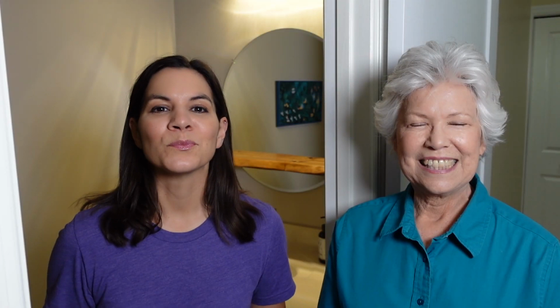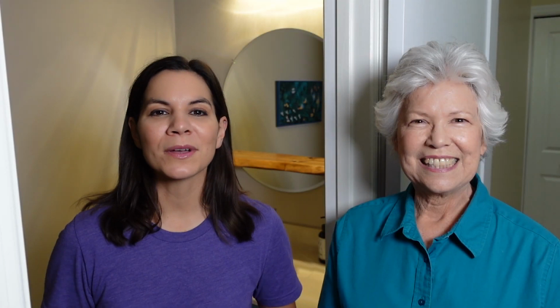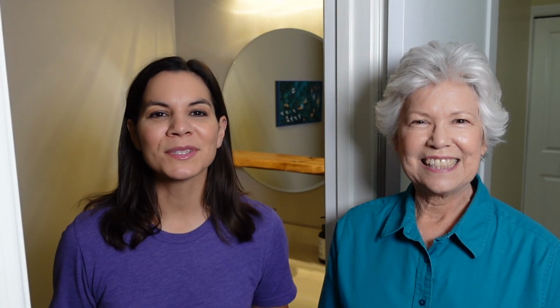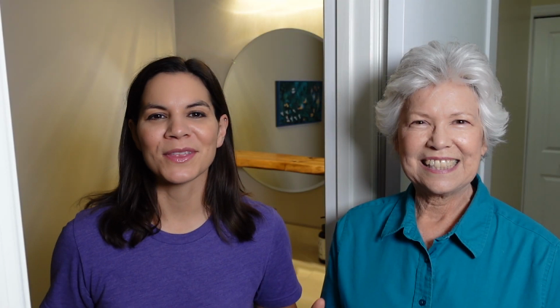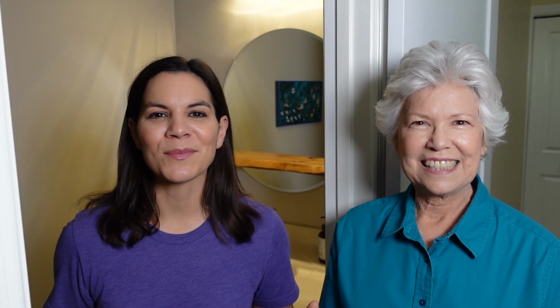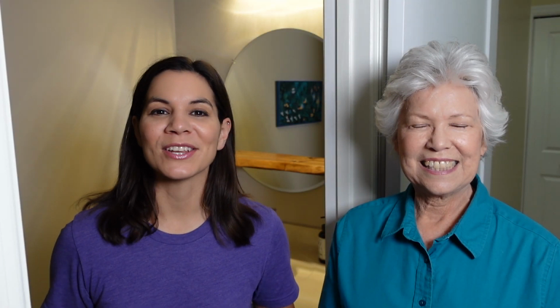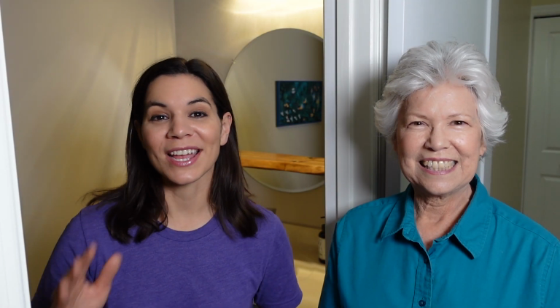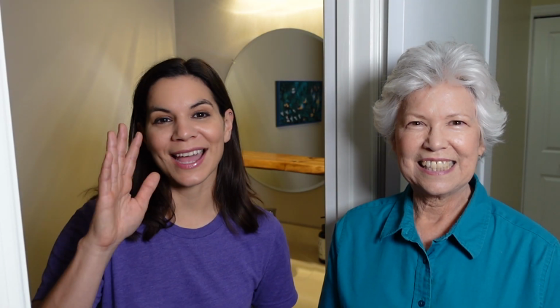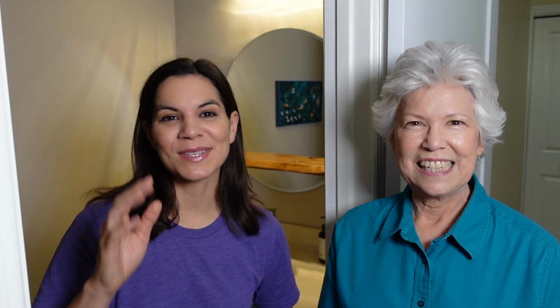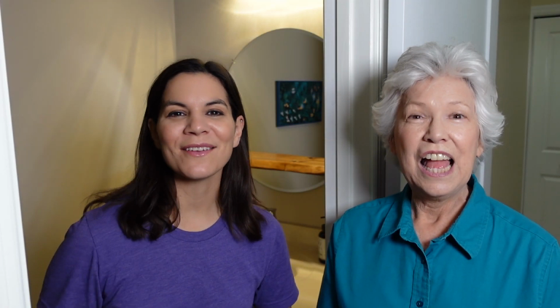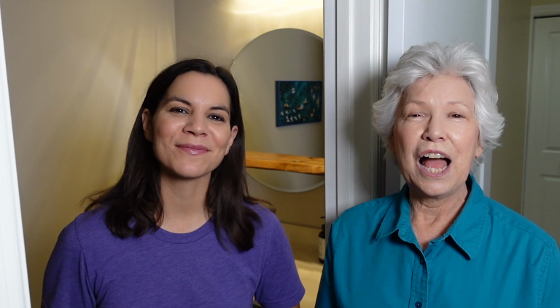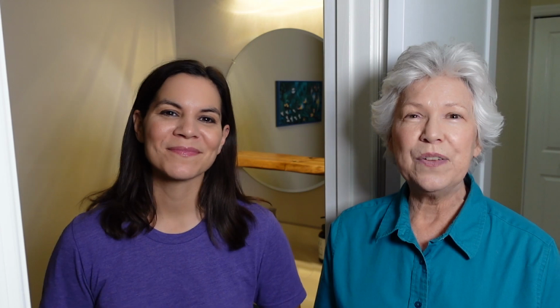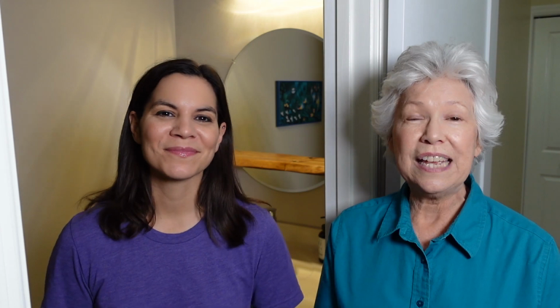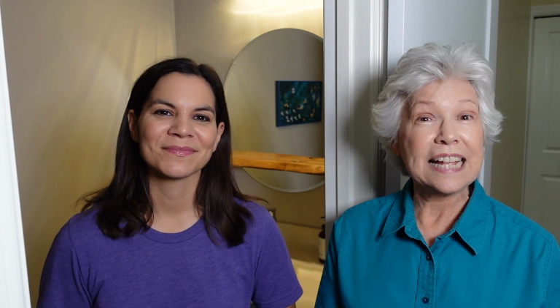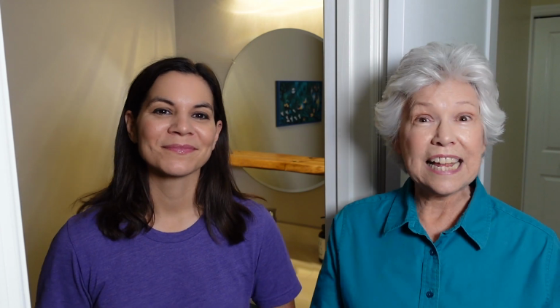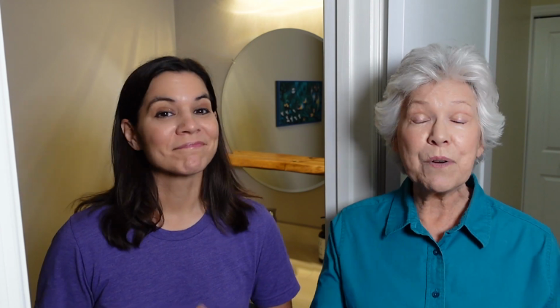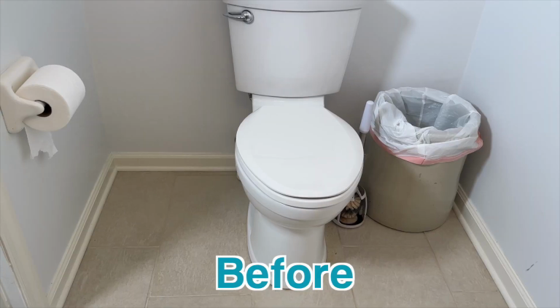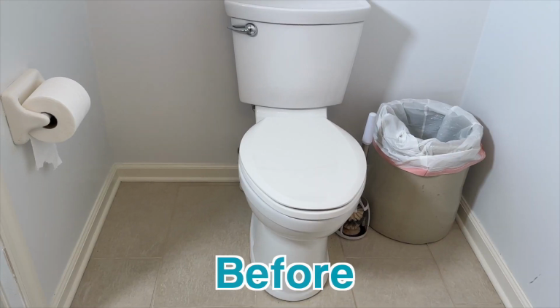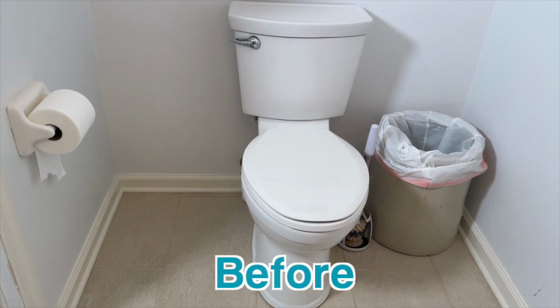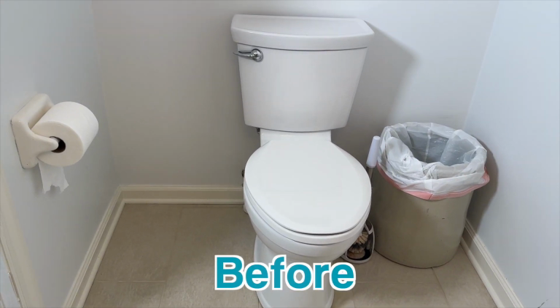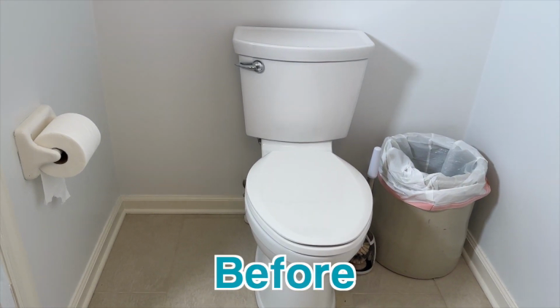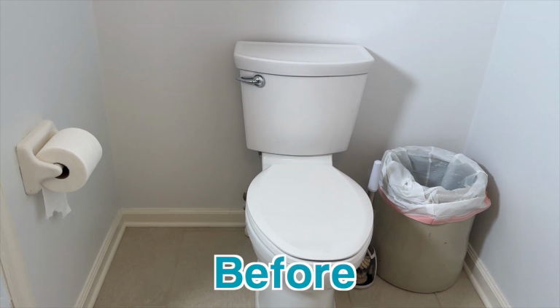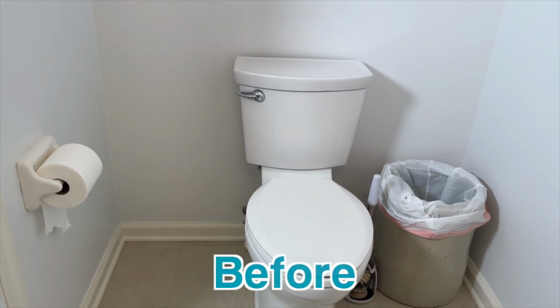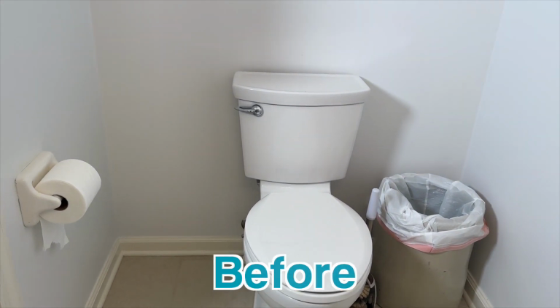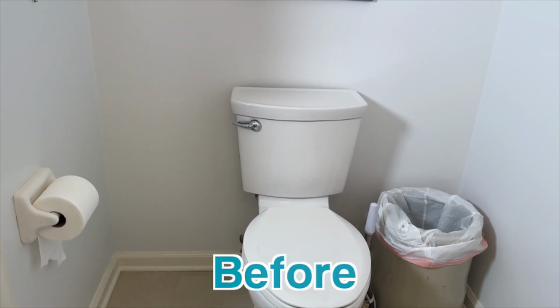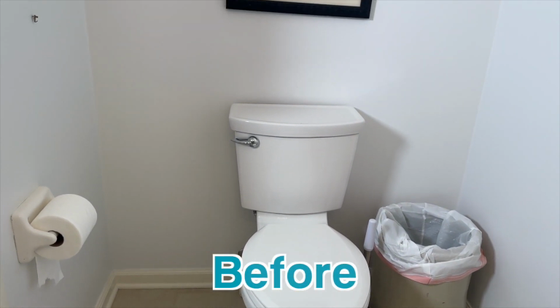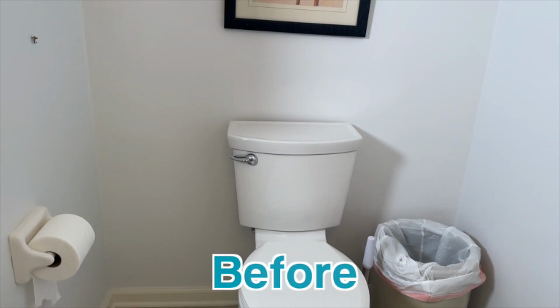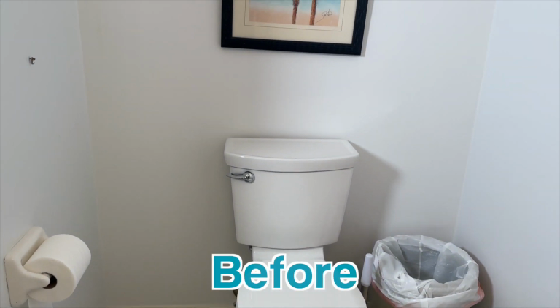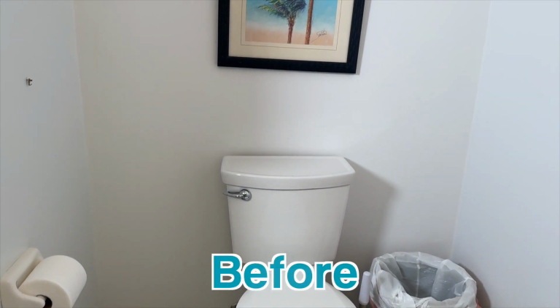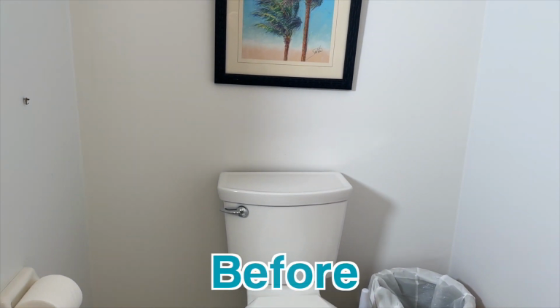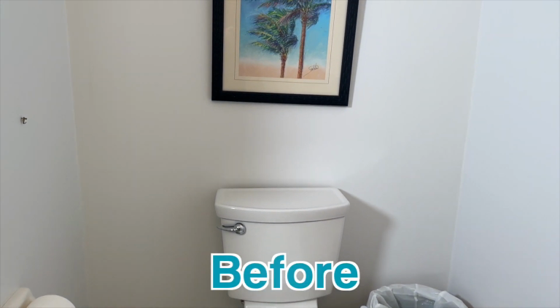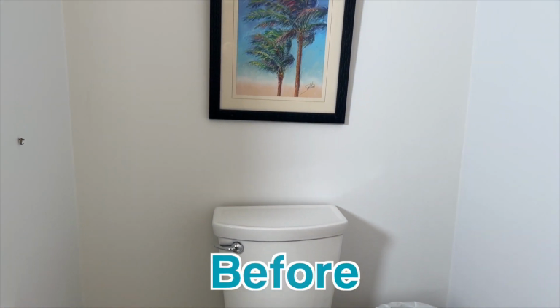Welcome to Mother Art Projects. I'm Steph. I'm Vicki, and today we're at my house and we're sharing my half bath makeover.